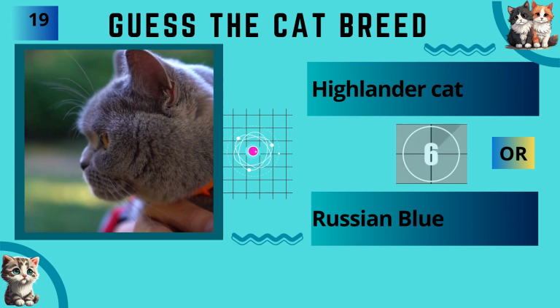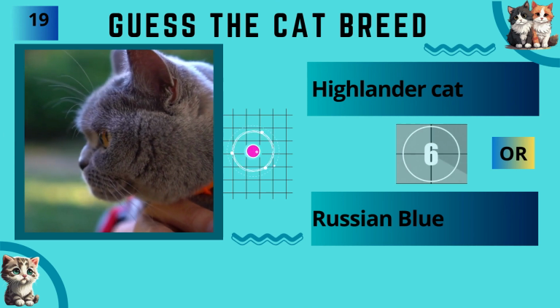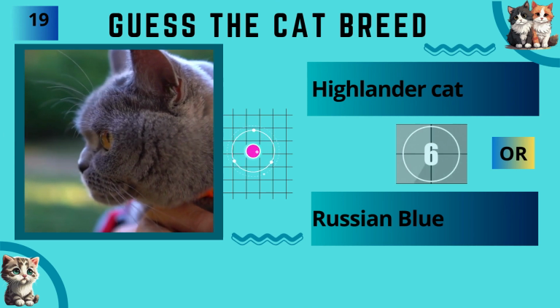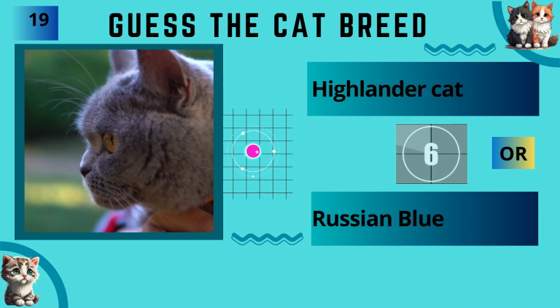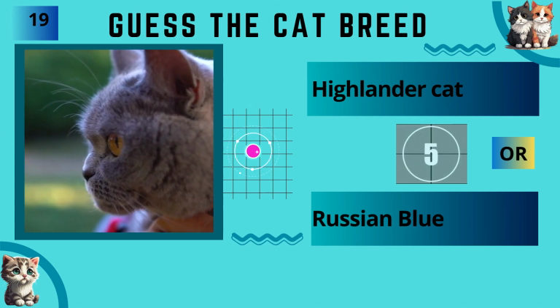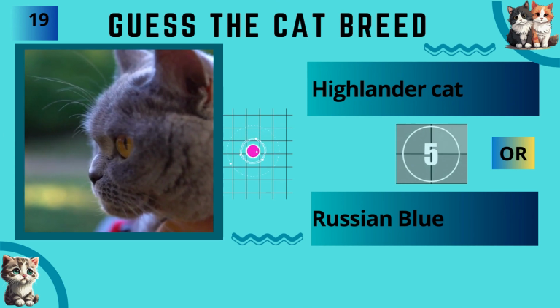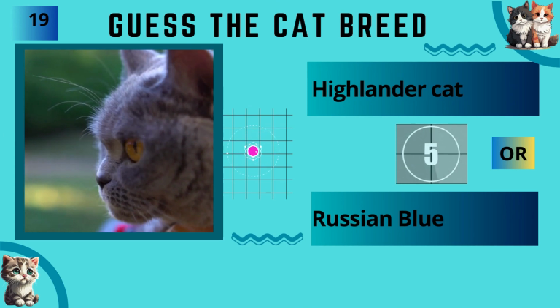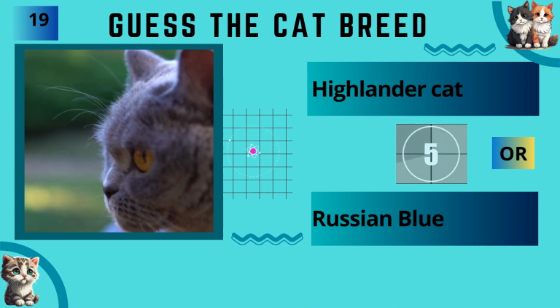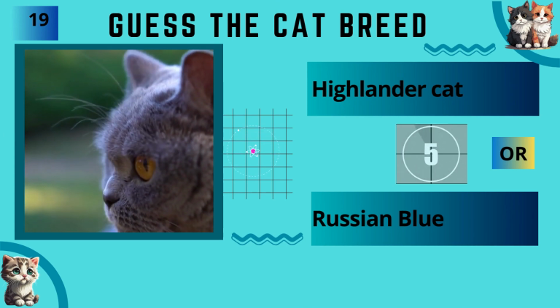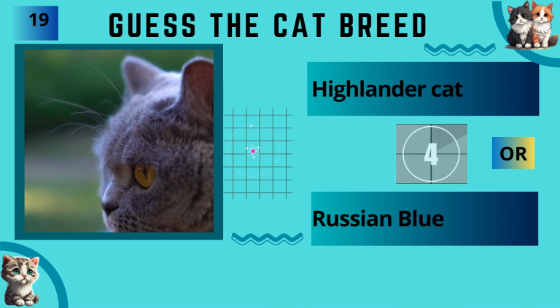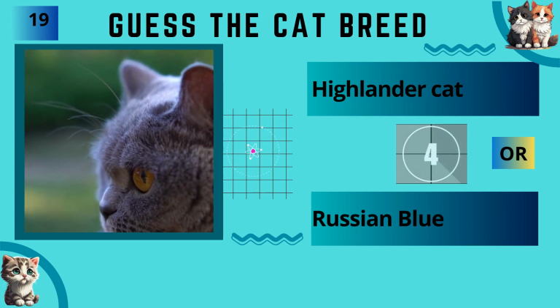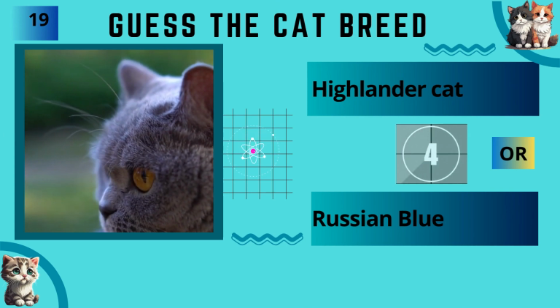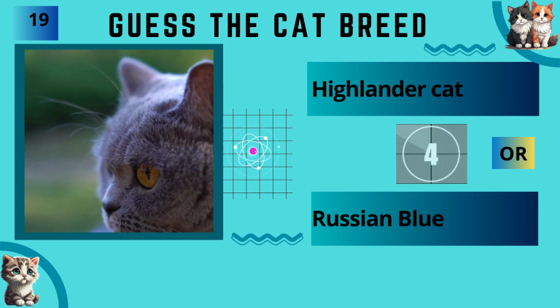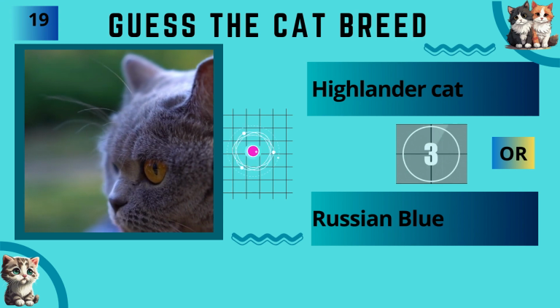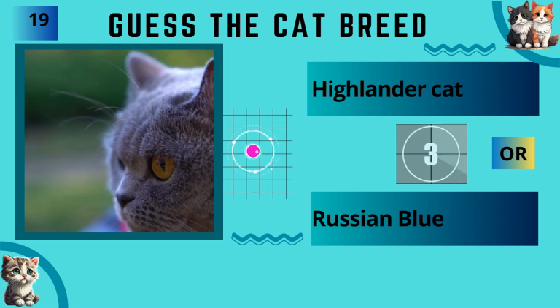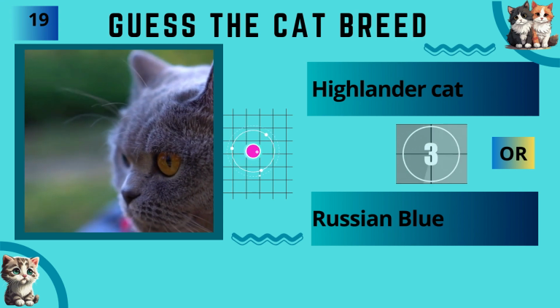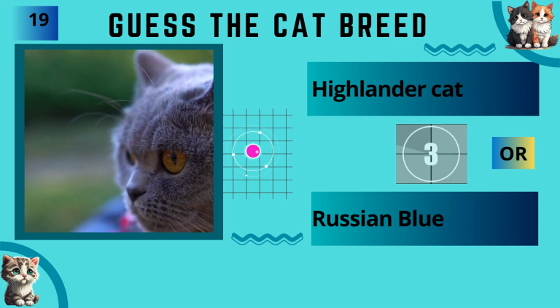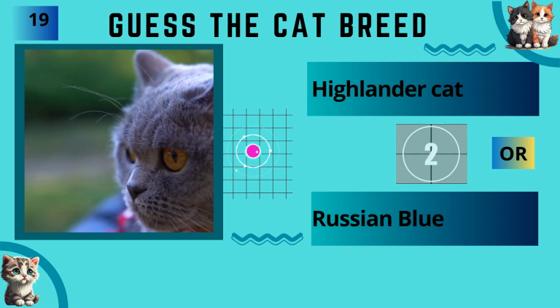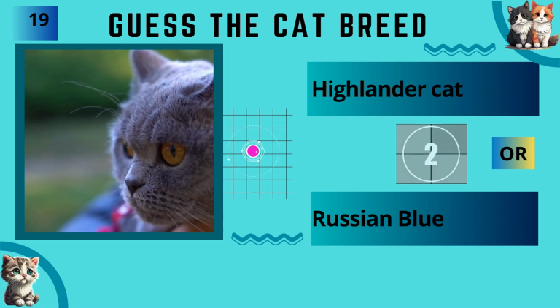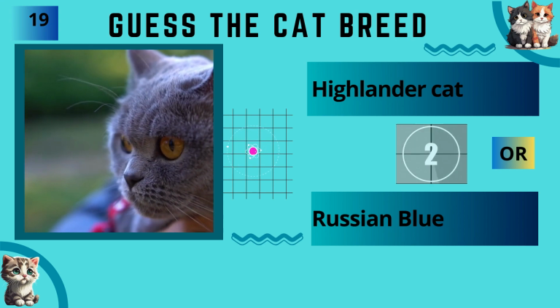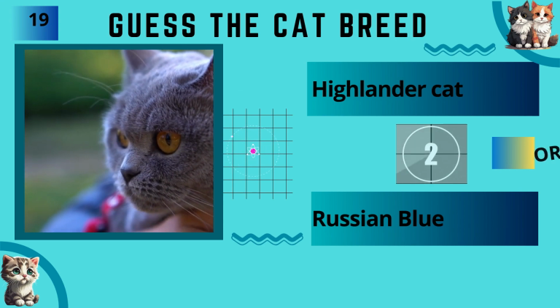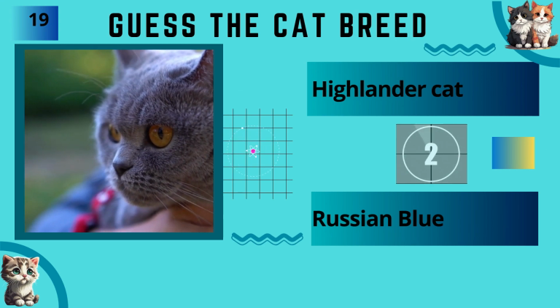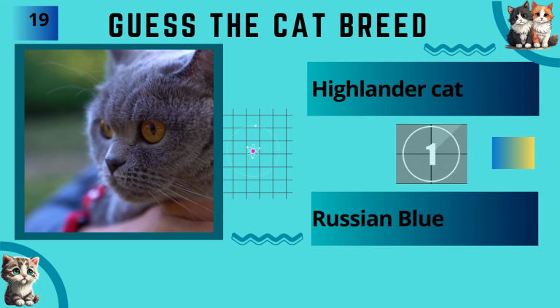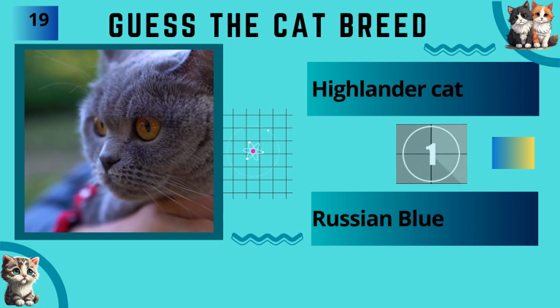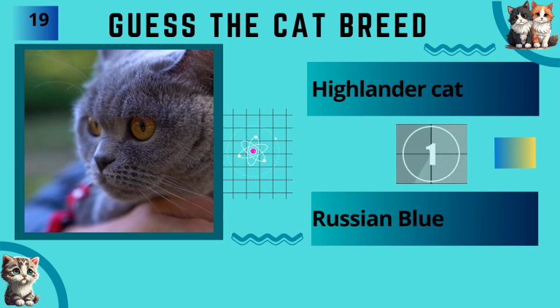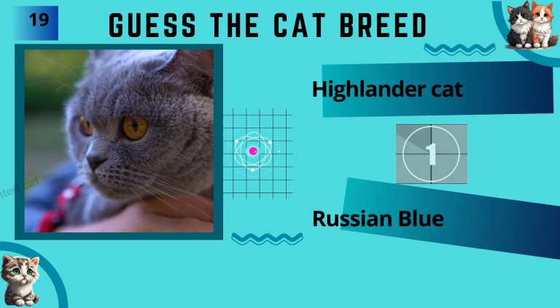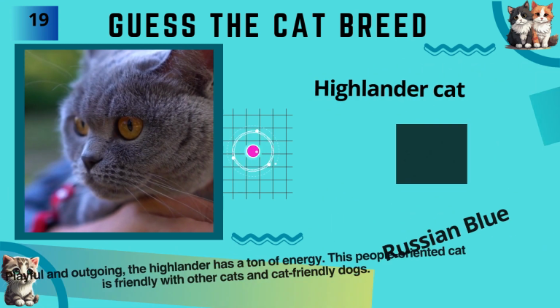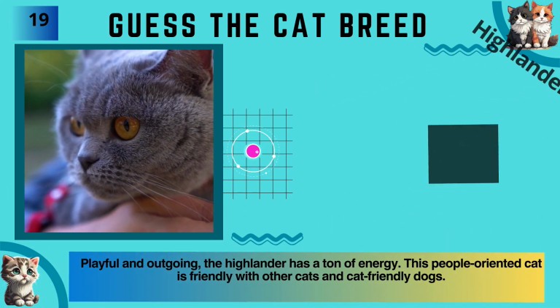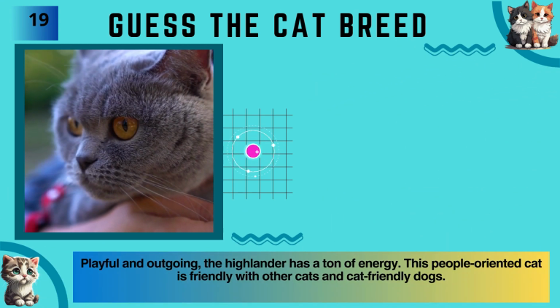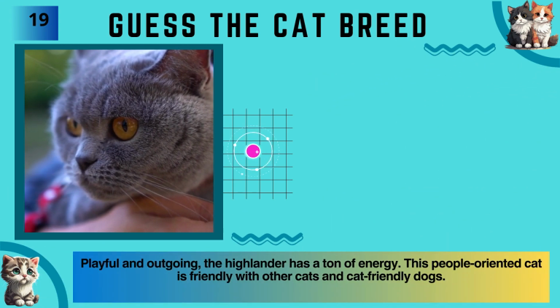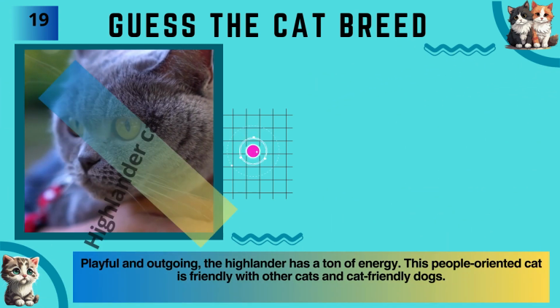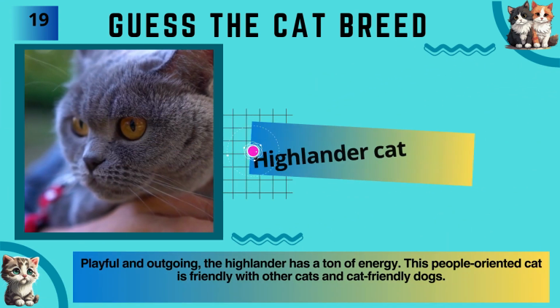Highlander cat or Russian Blue? The answer is Highlander cat.